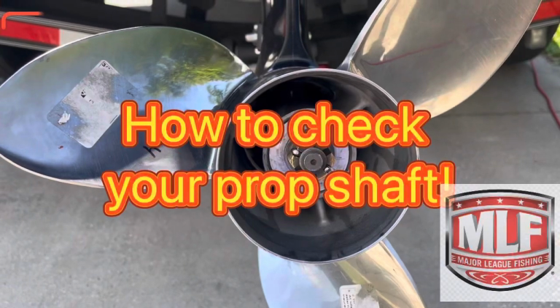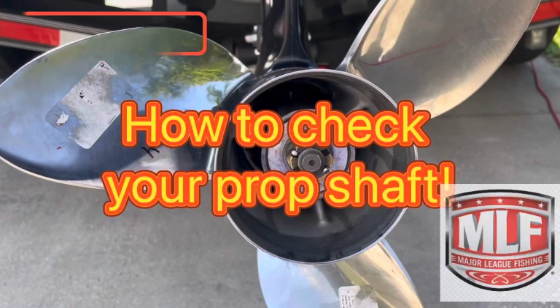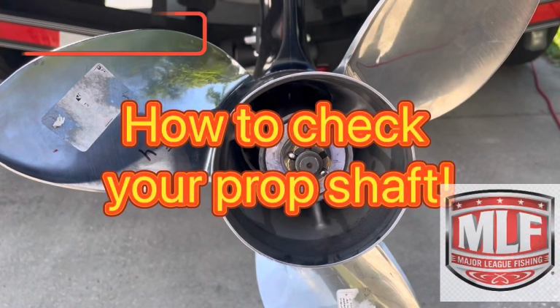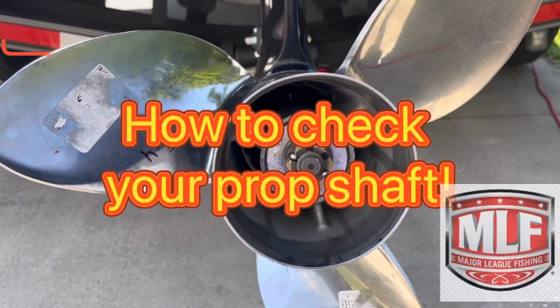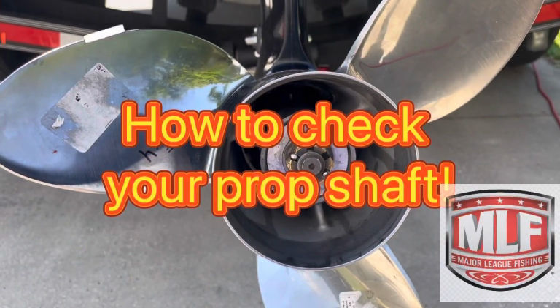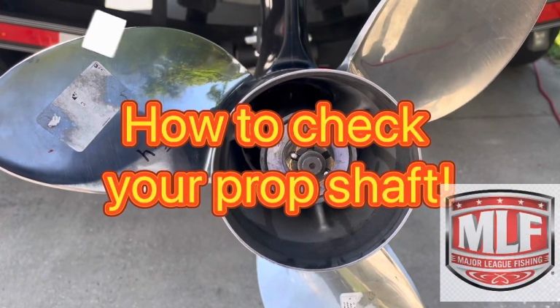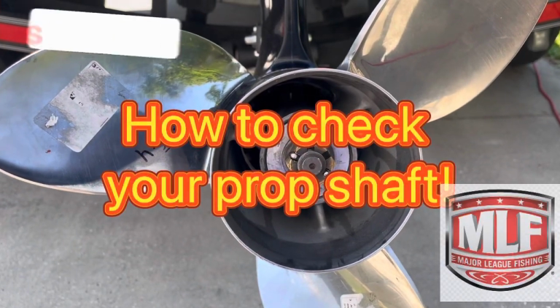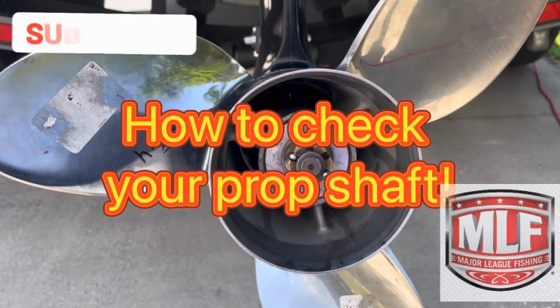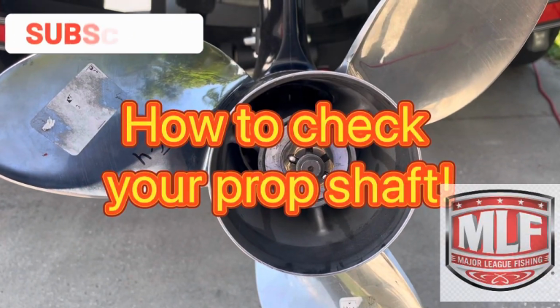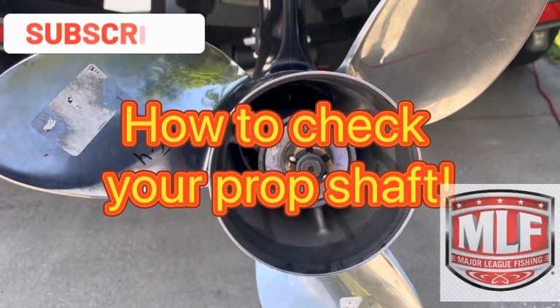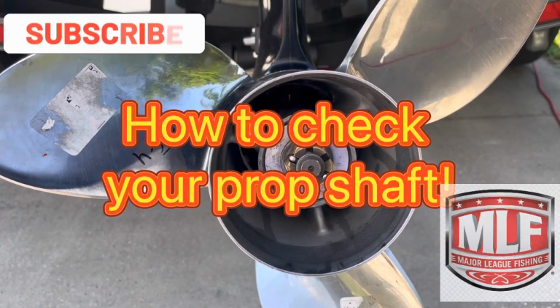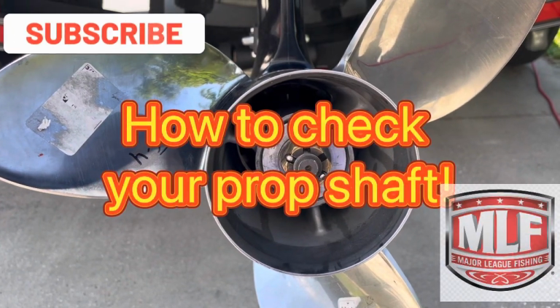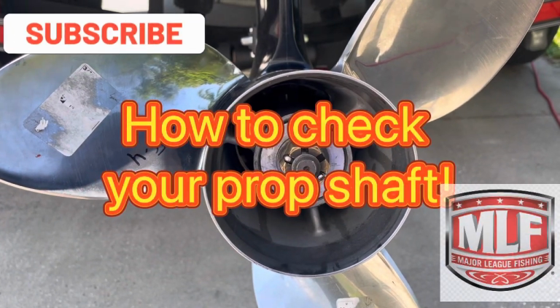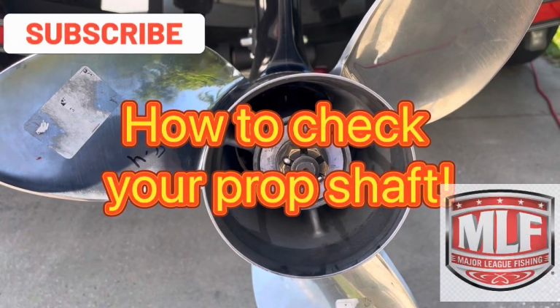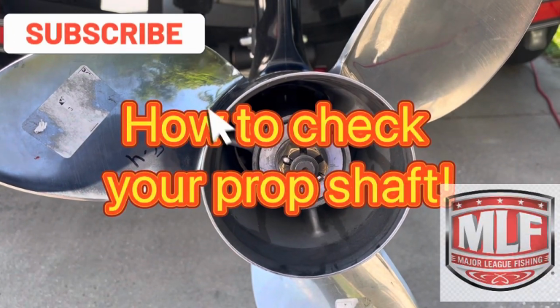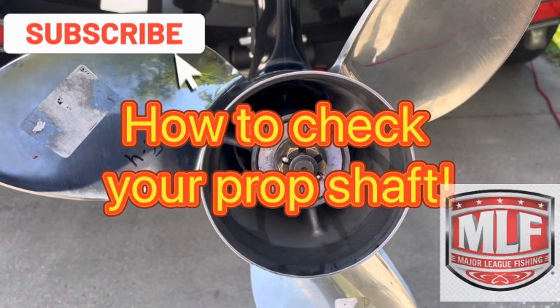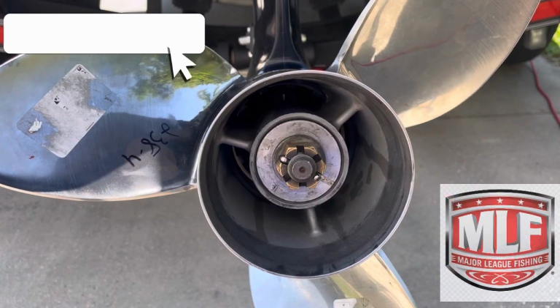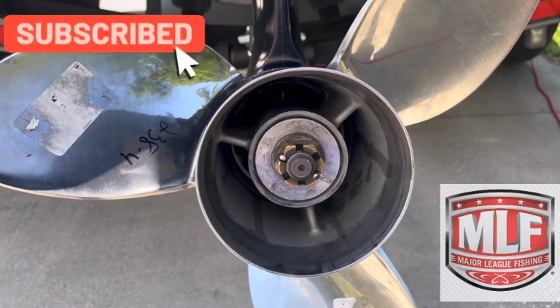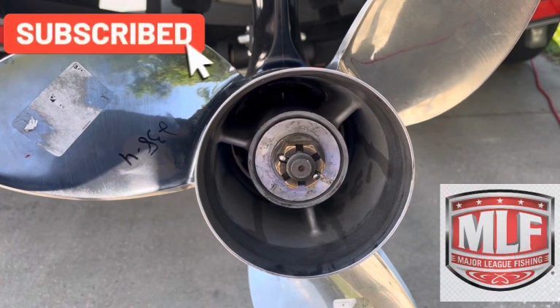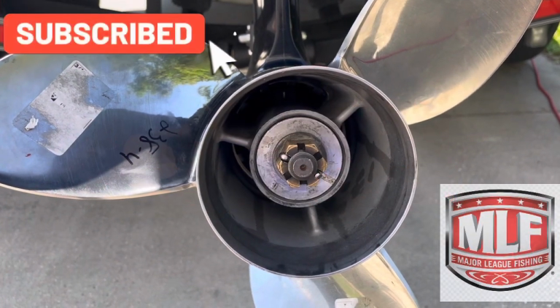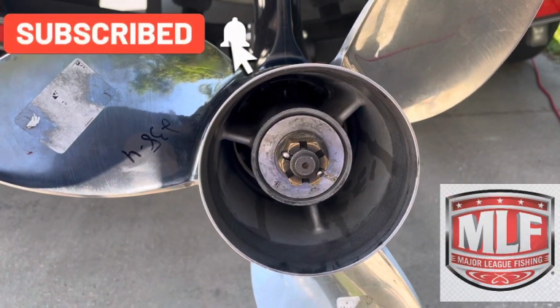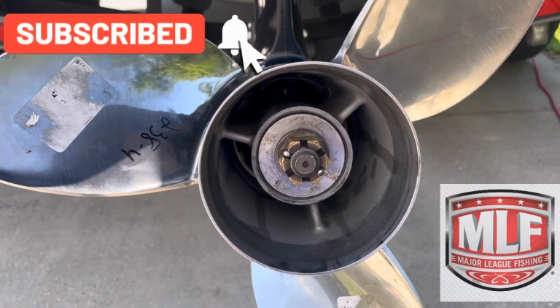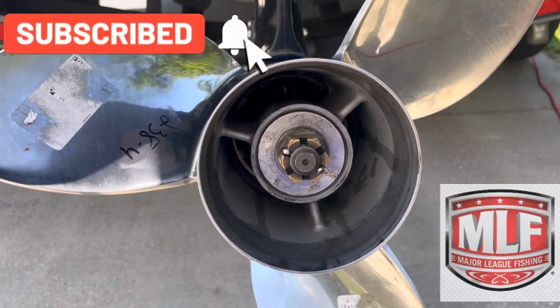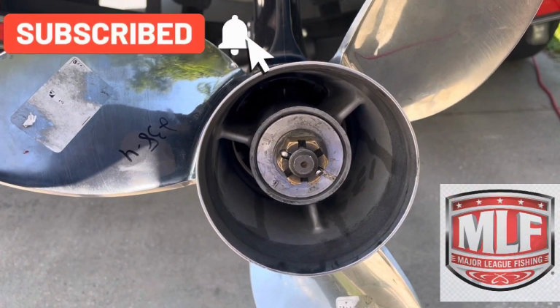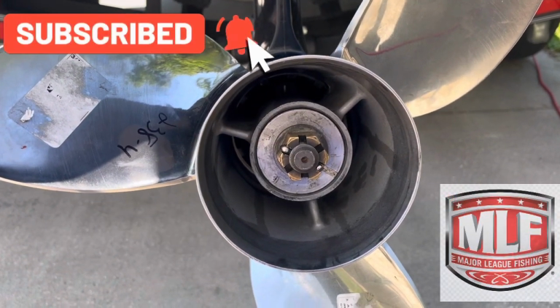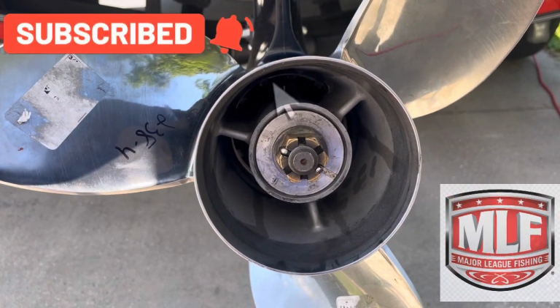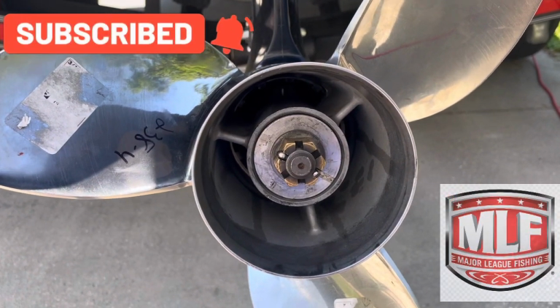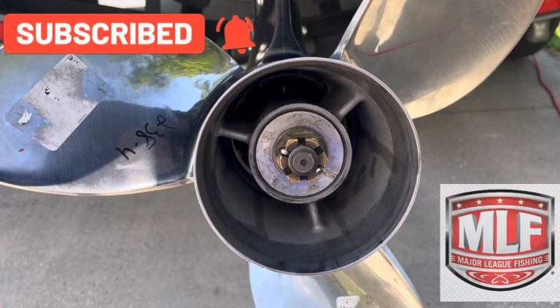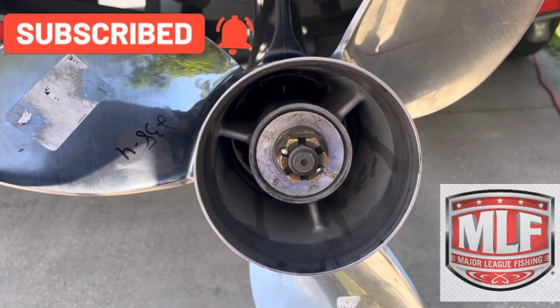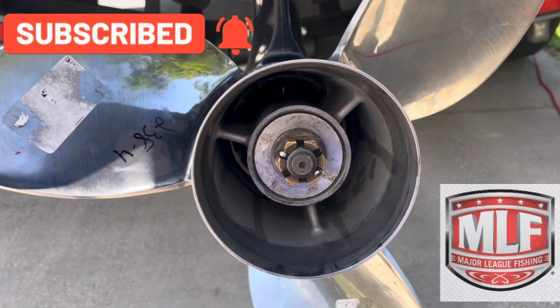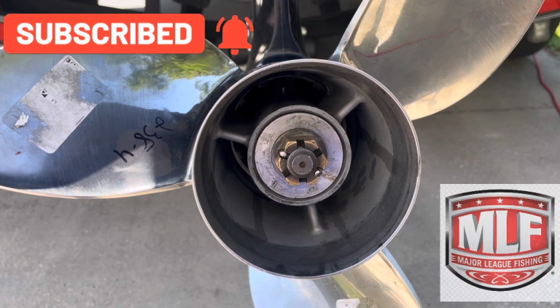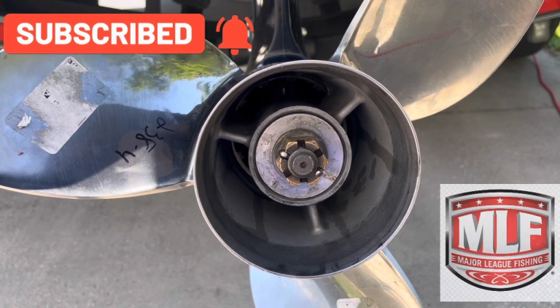Hello everyone, another how-to video. I'm going to show you how to check your prop shaft and see if it's bent.